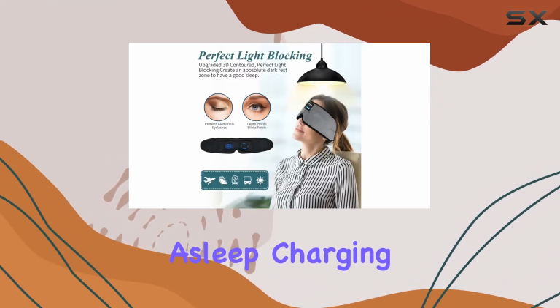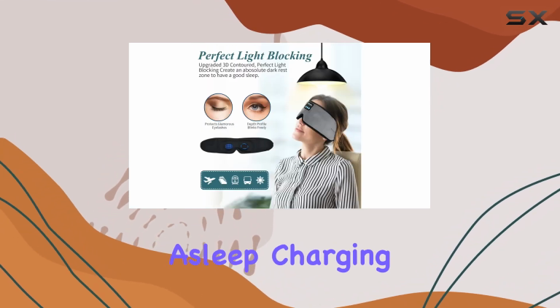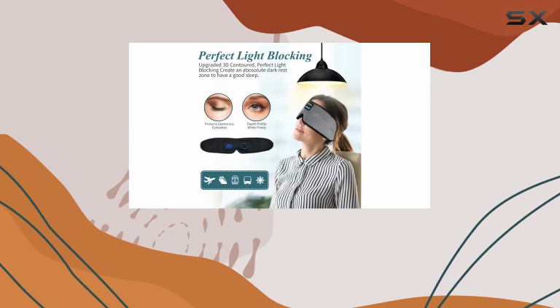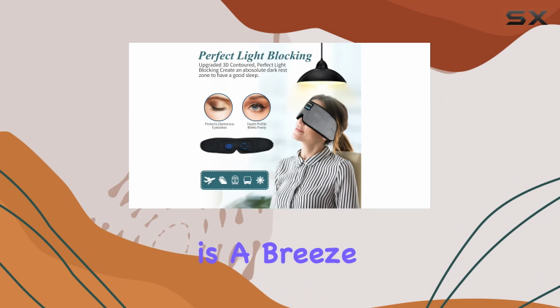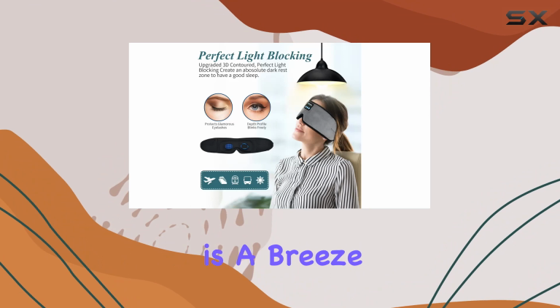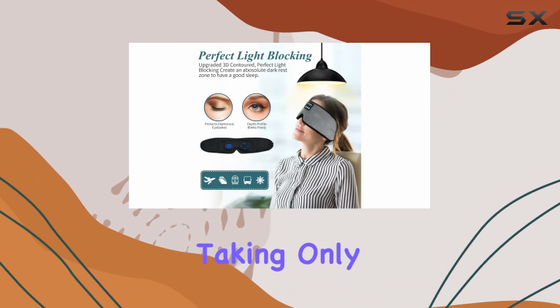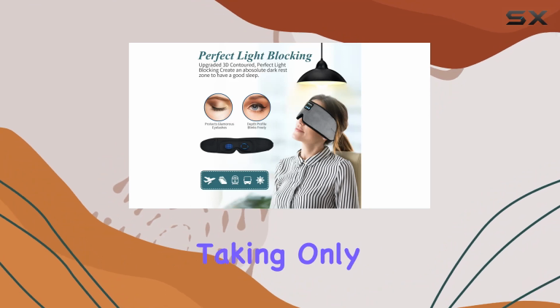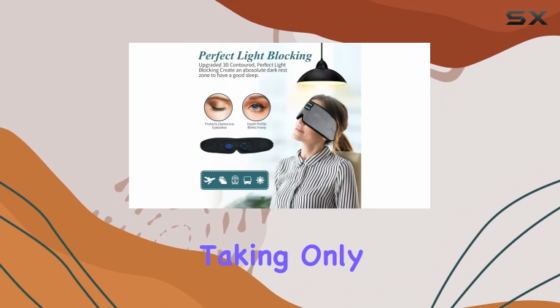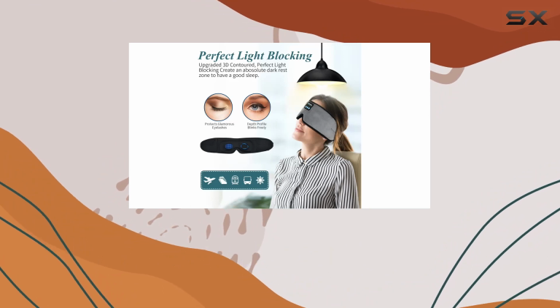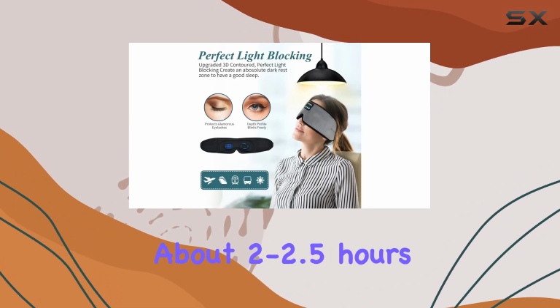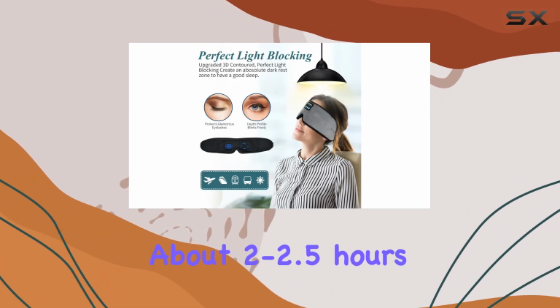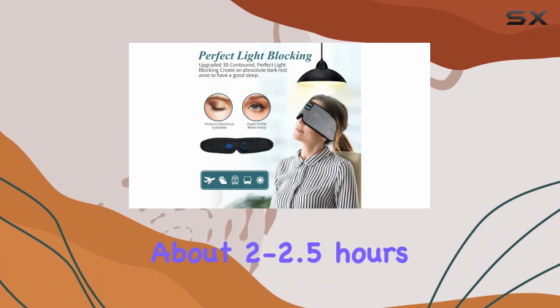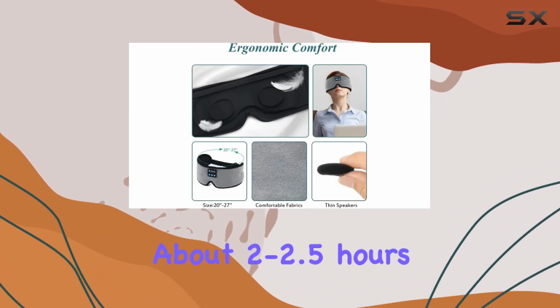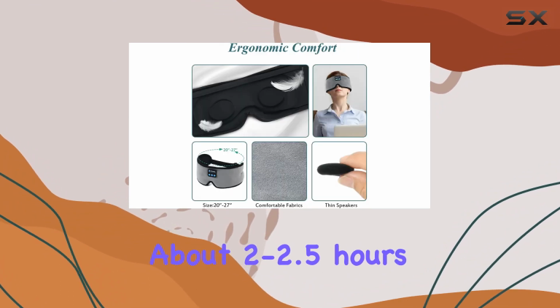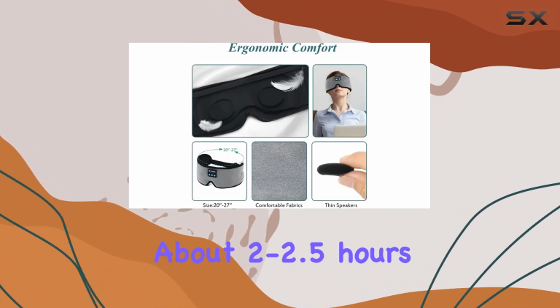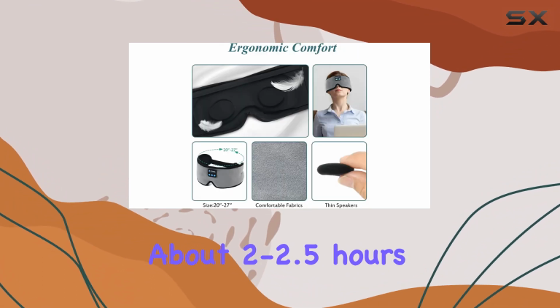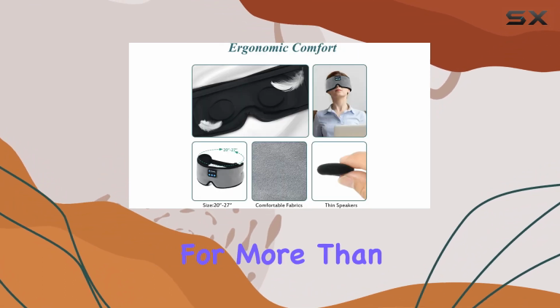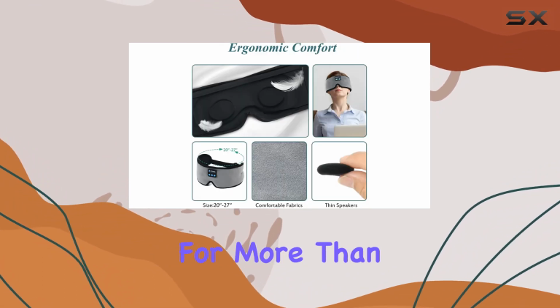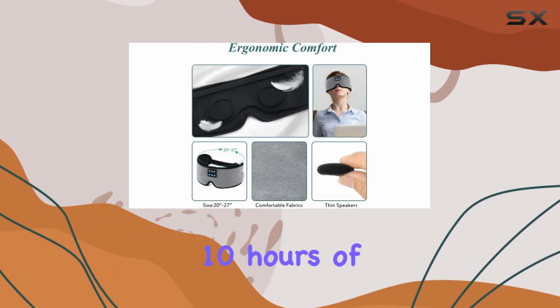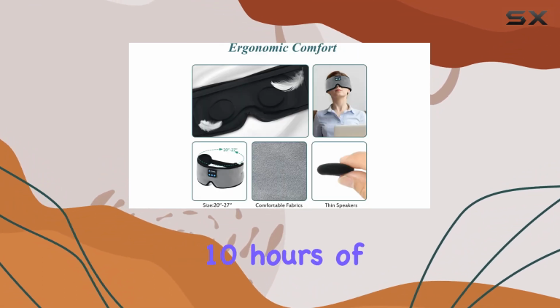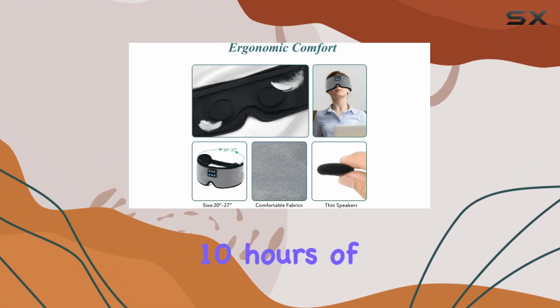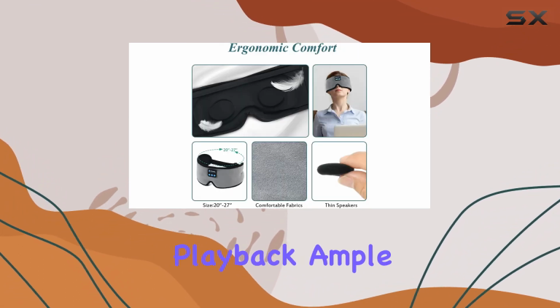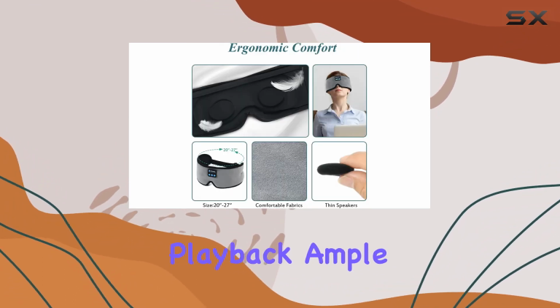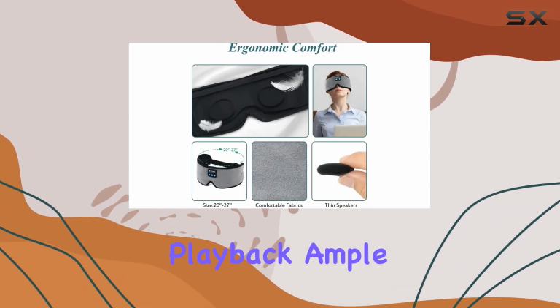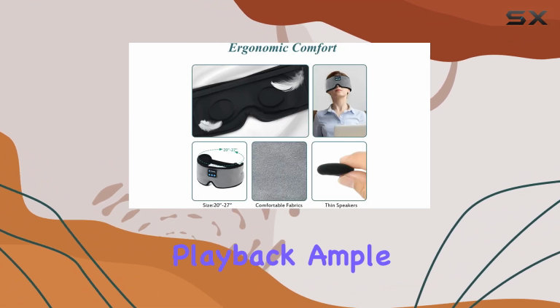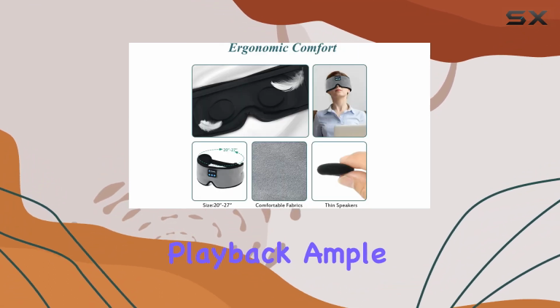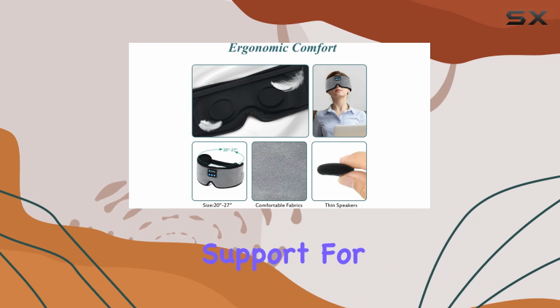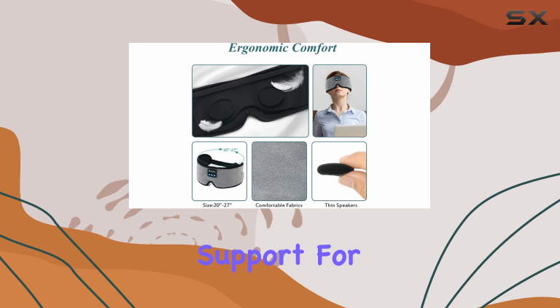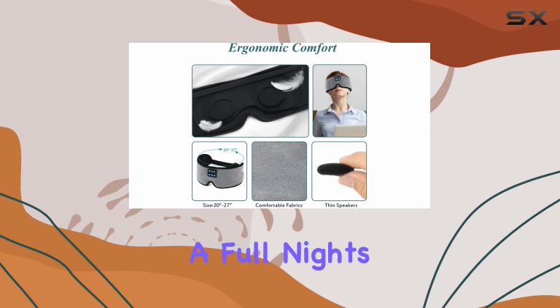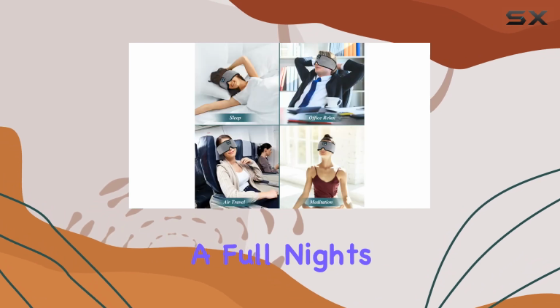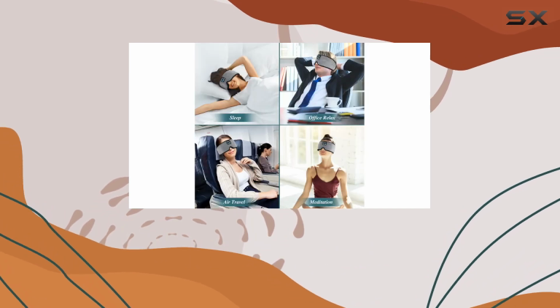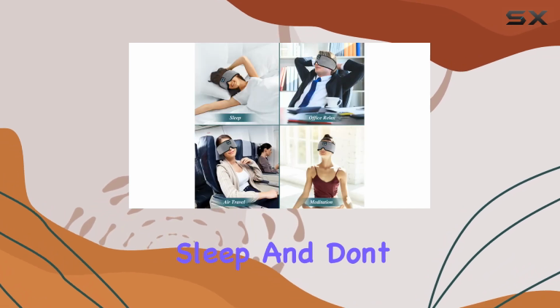Charging is a breeze, taking only about 2 to 2.5 hours for more than 10 hours of playback — ample support for a full night's sleep.